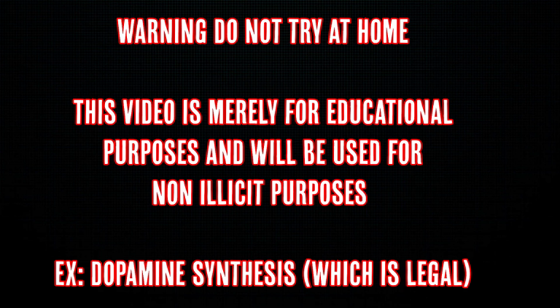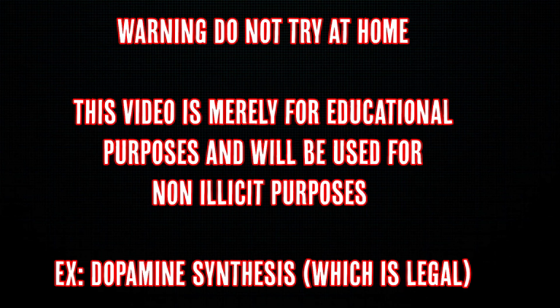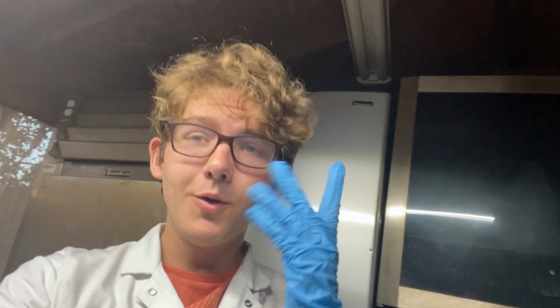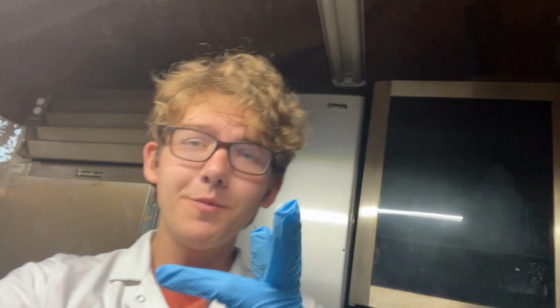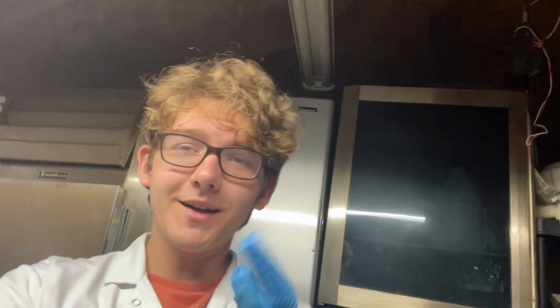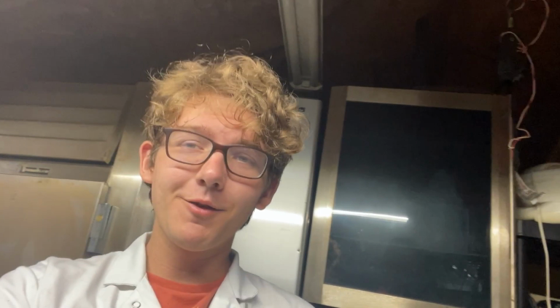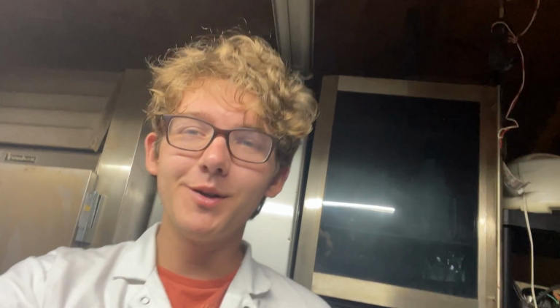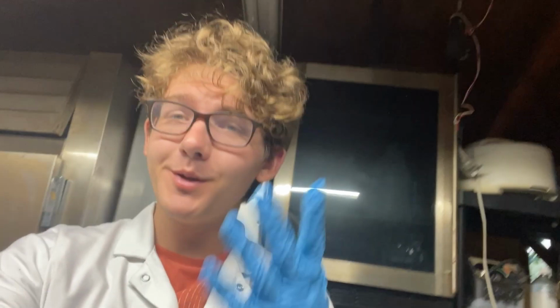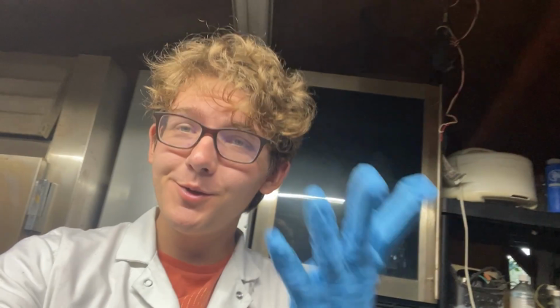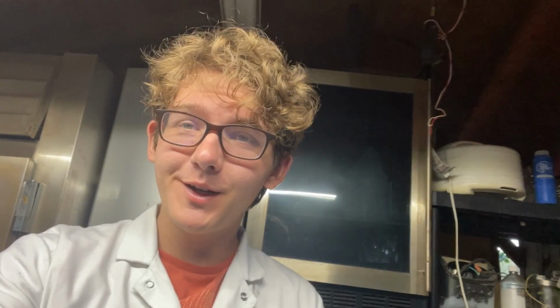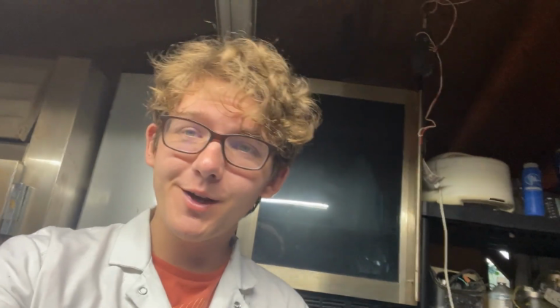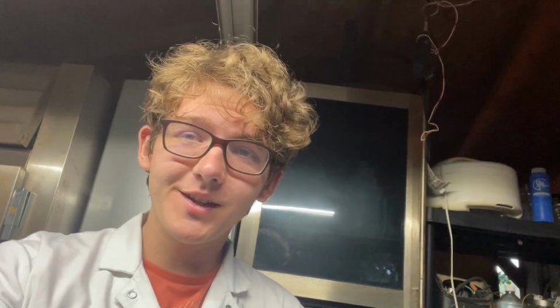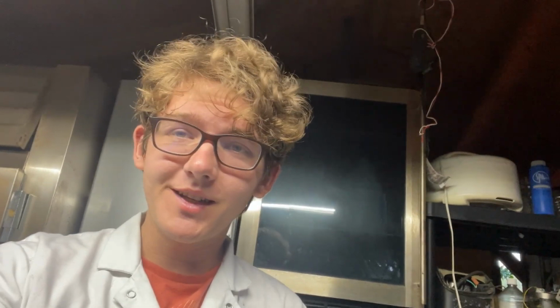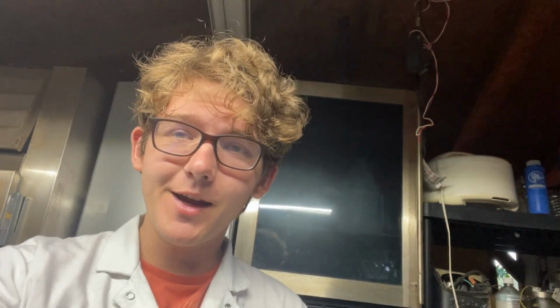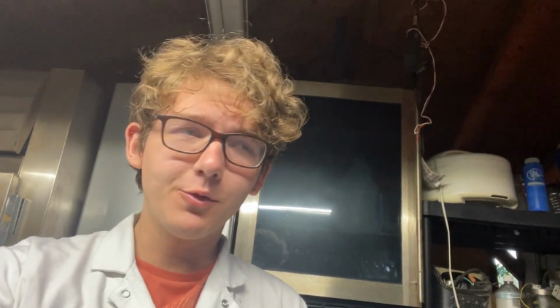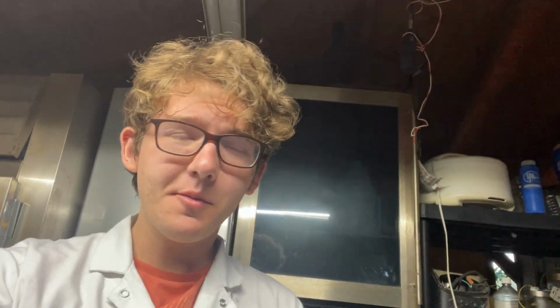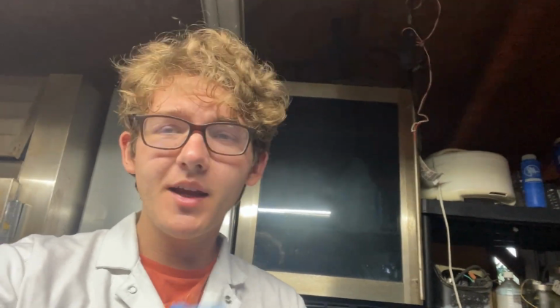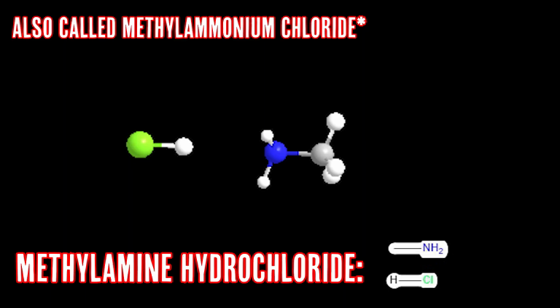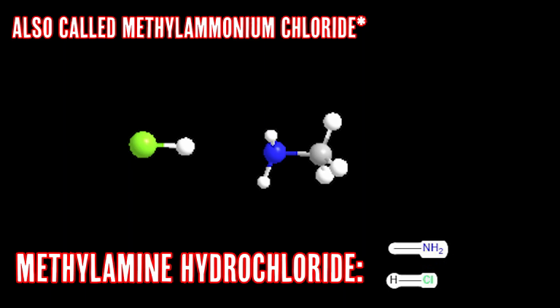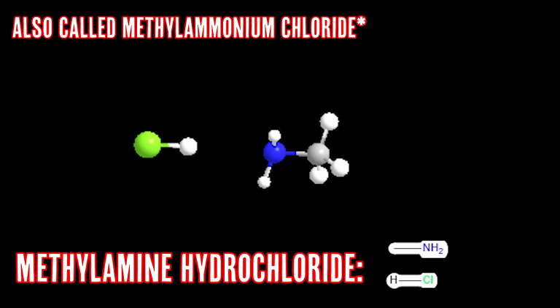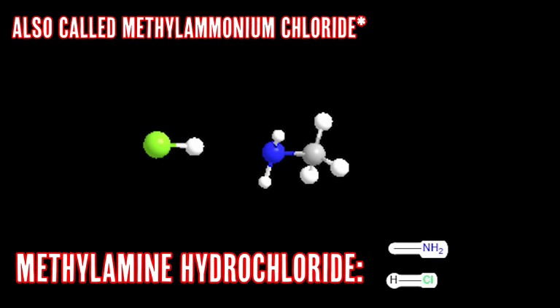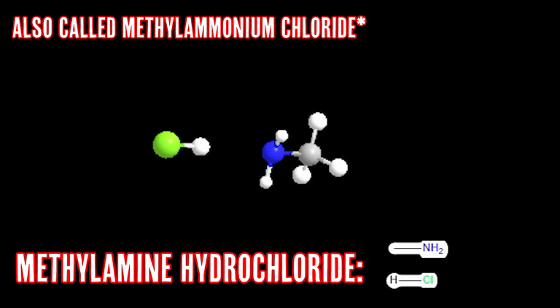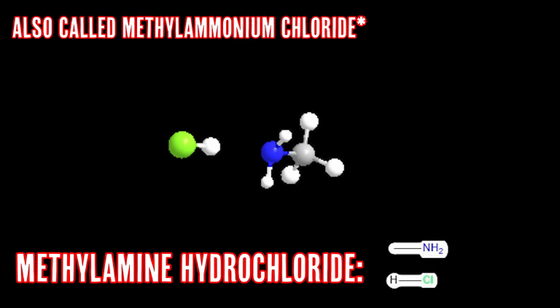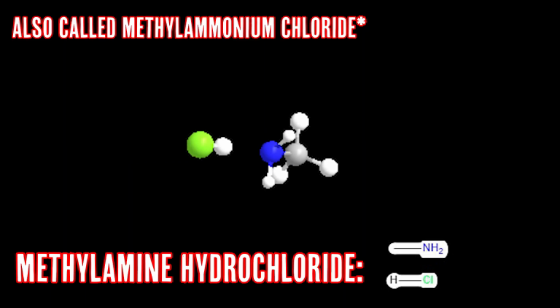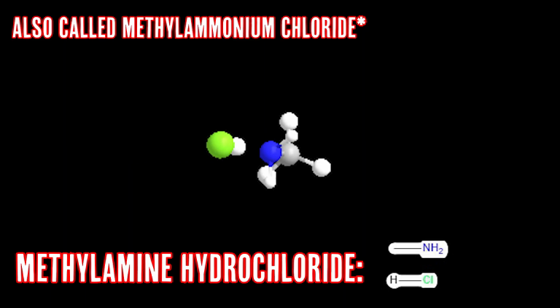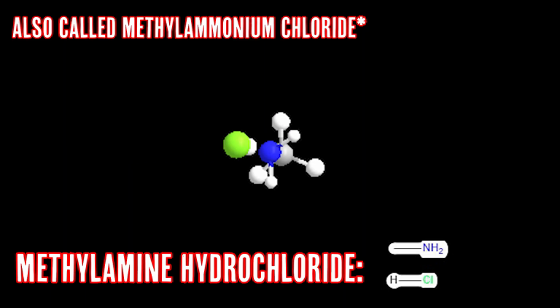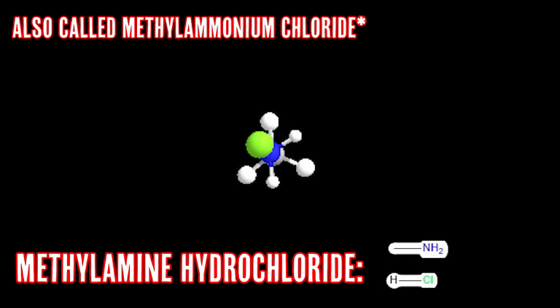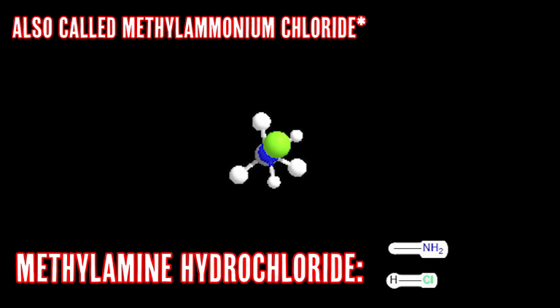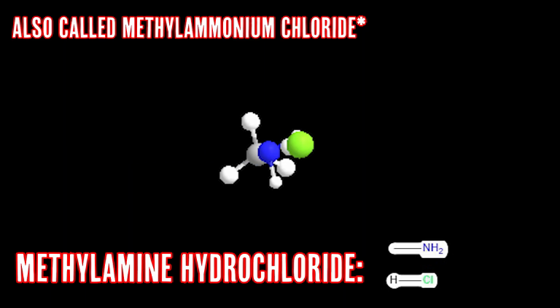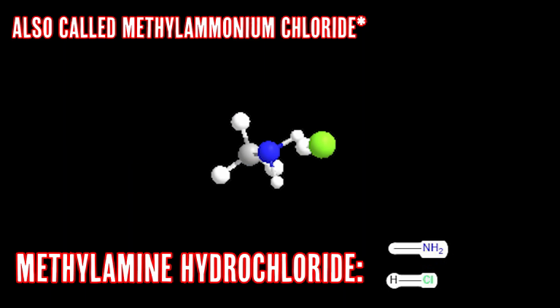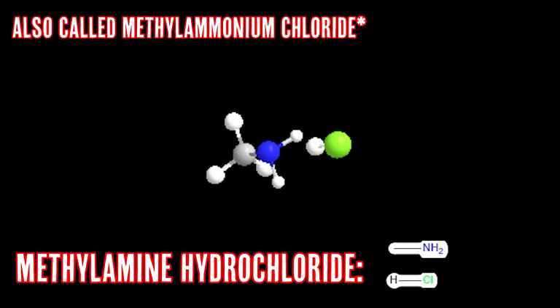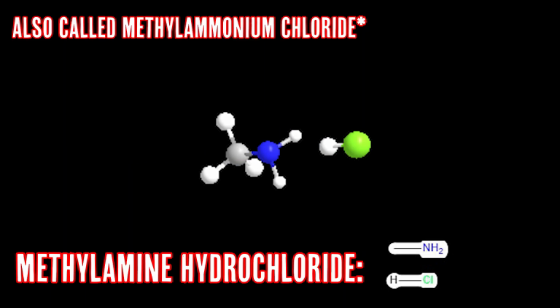Welcome back everyone to a new video. Today we're going to be making methylamine hydrochloride.